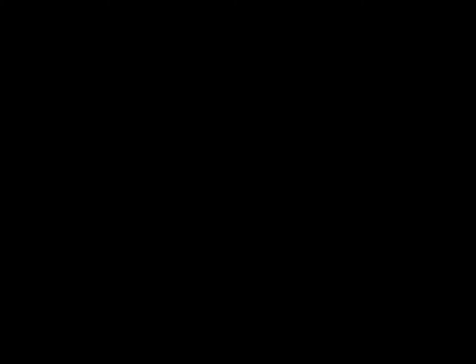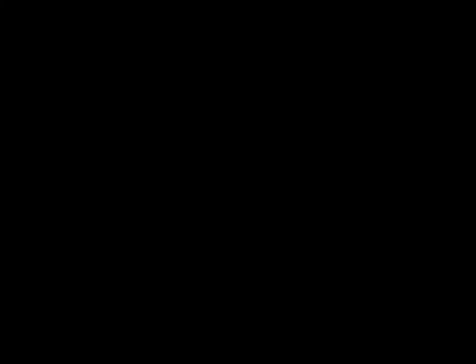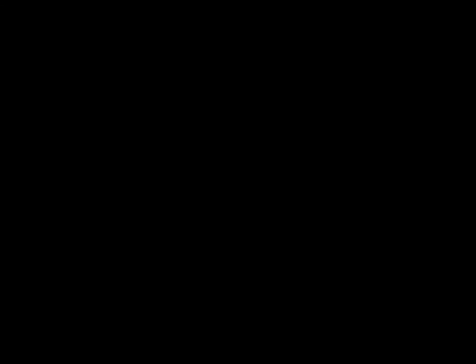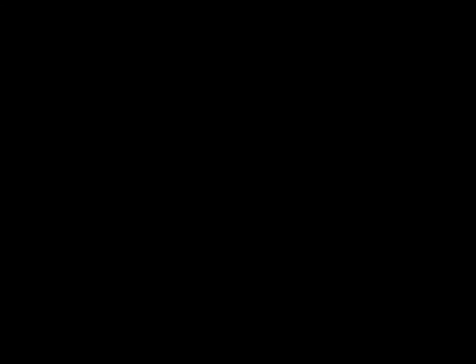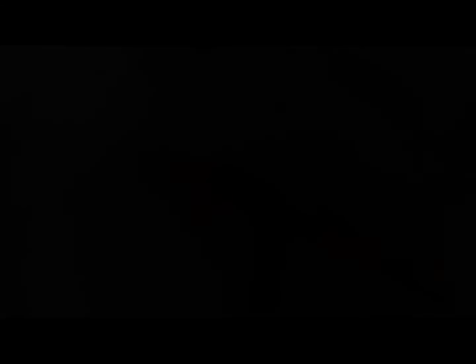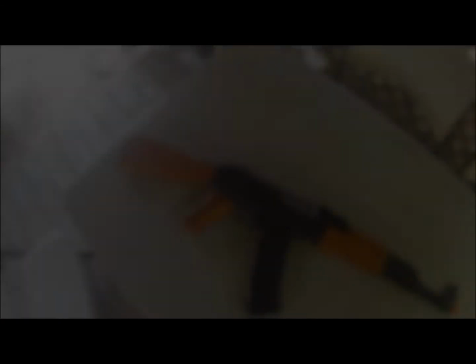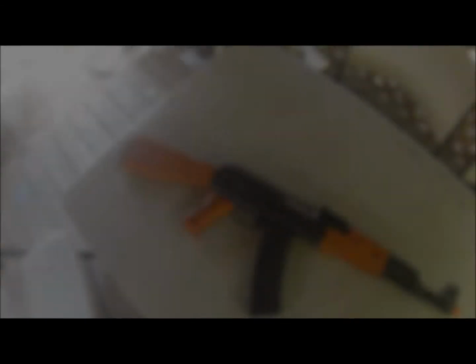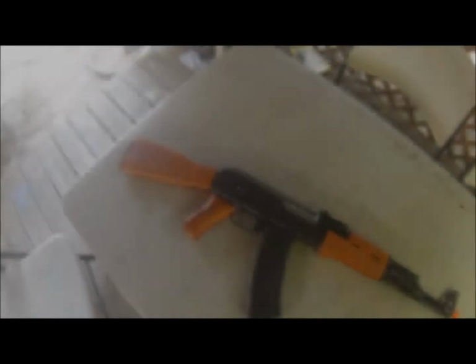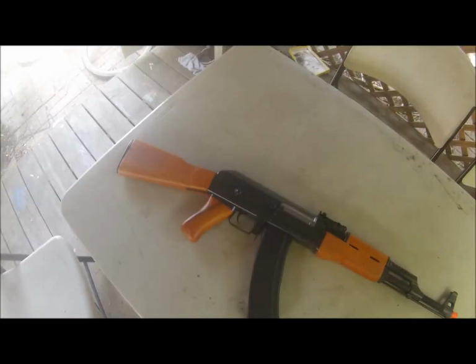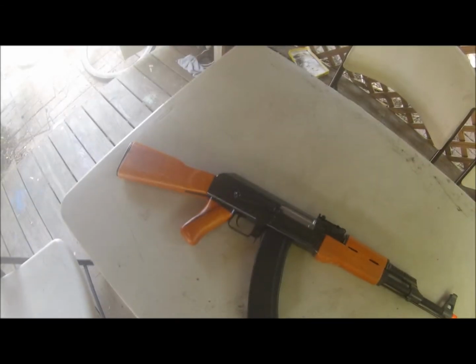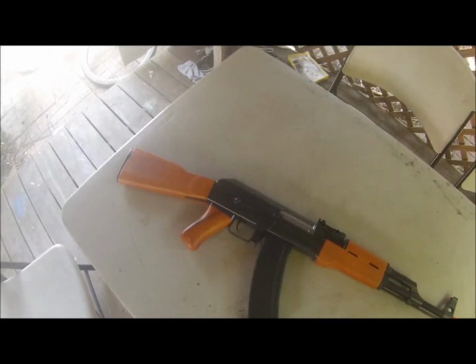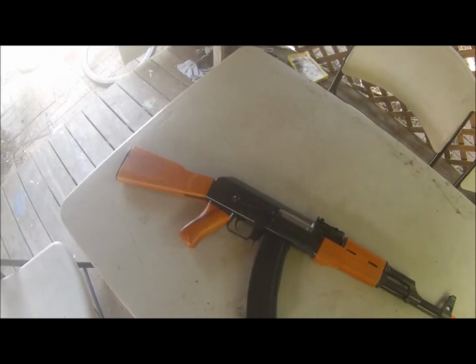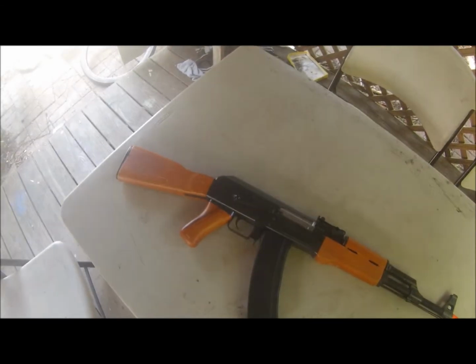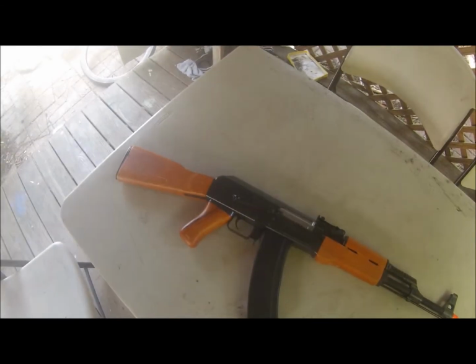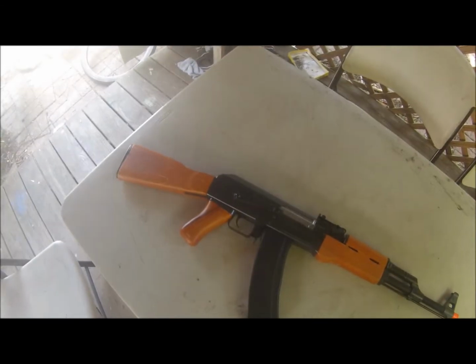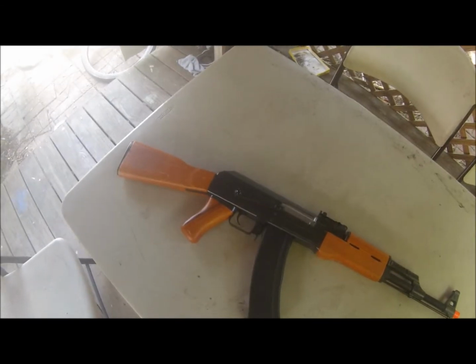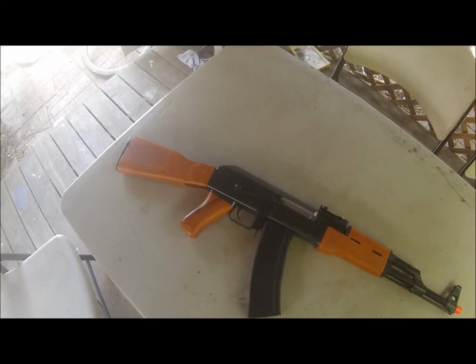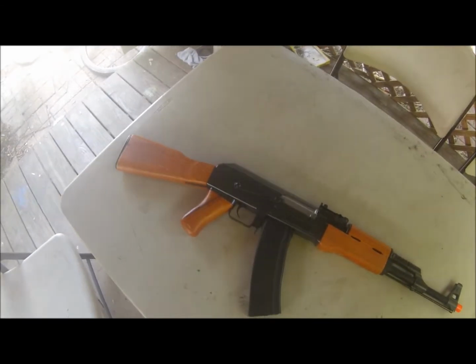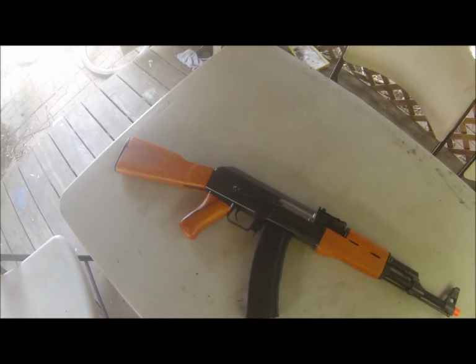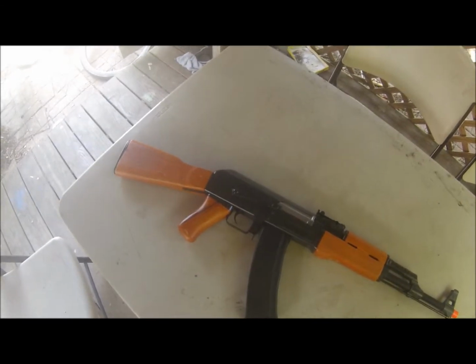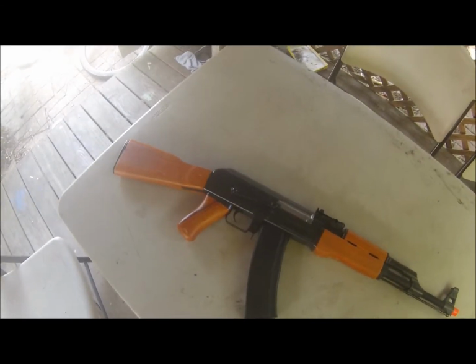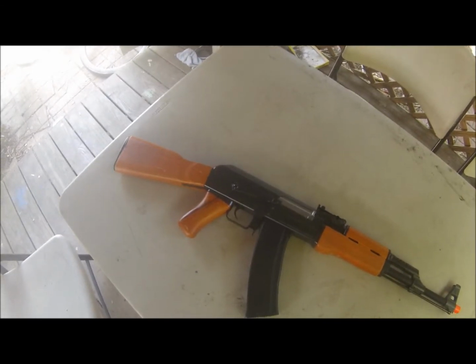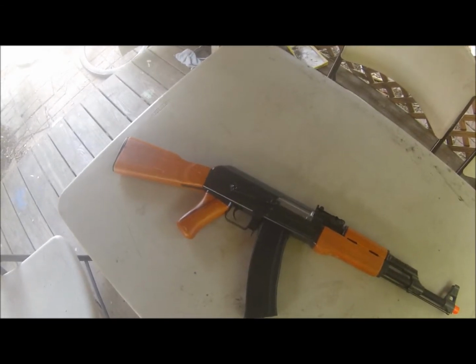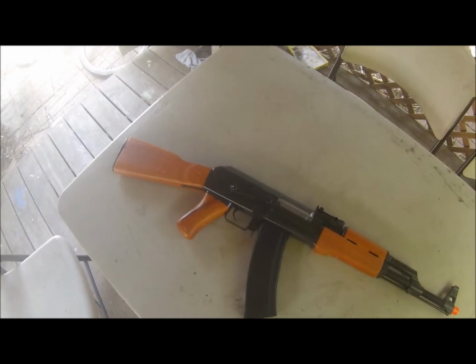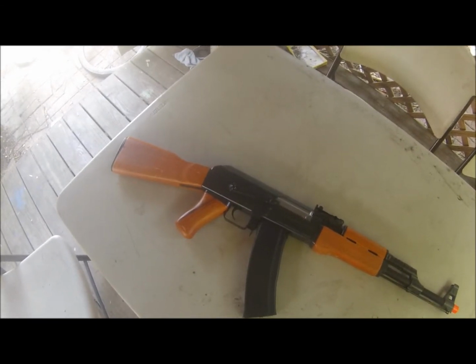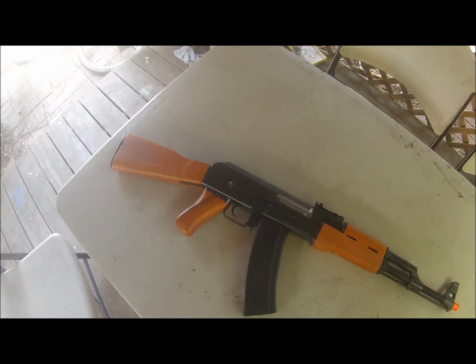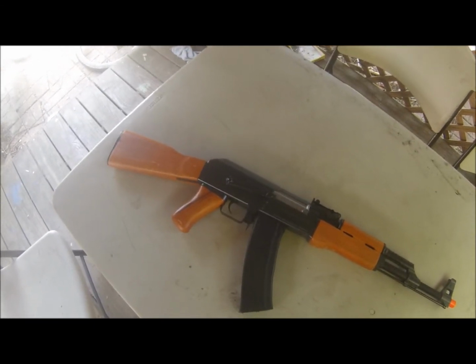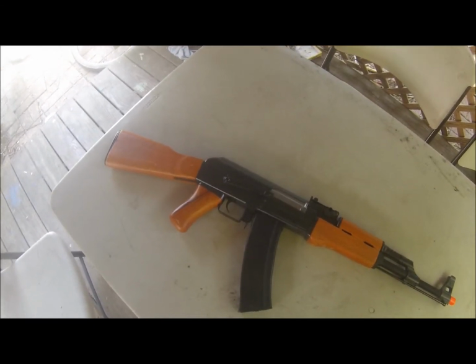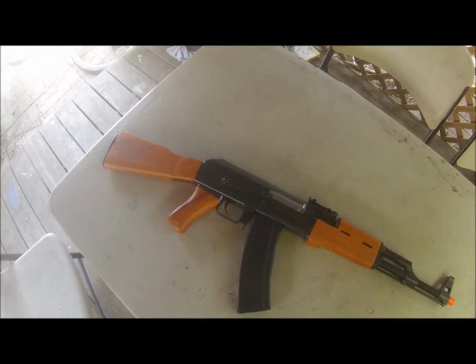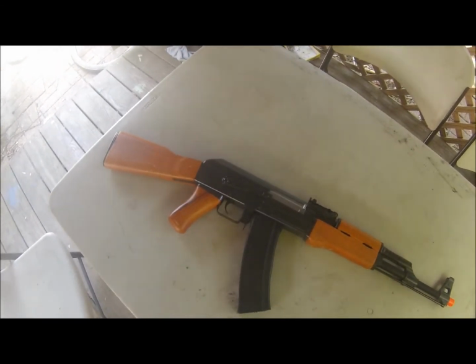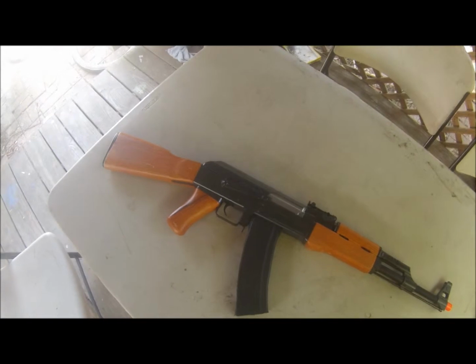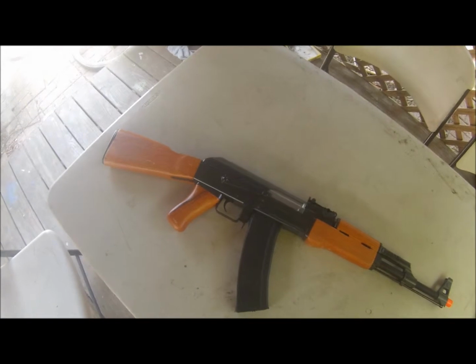Hey guys, this is Anthony from USAC-T and I'm reviewing the CM-042 AK-47 AEG.